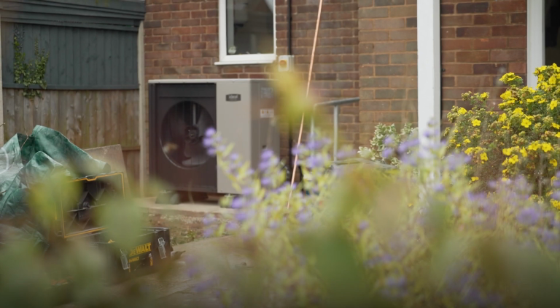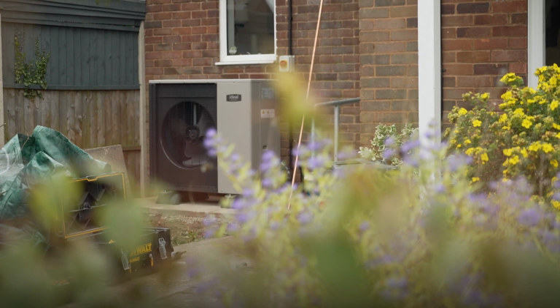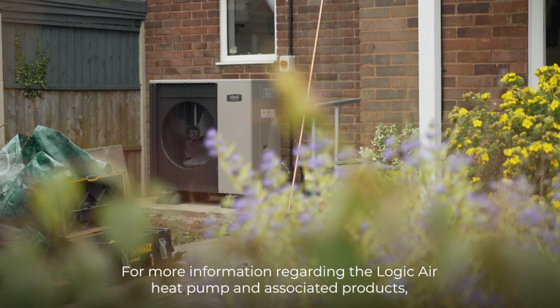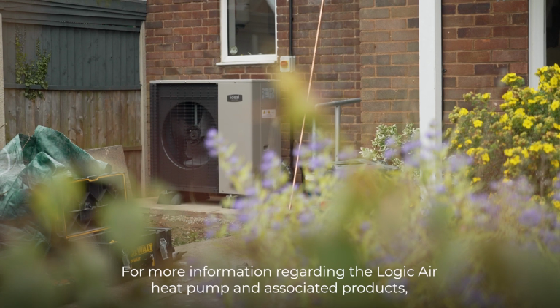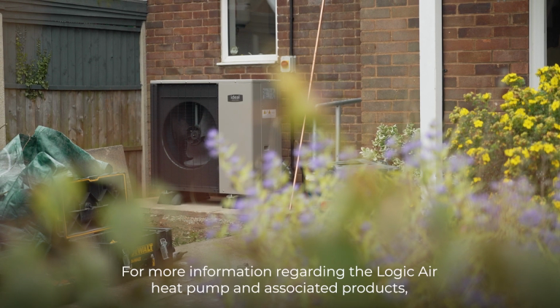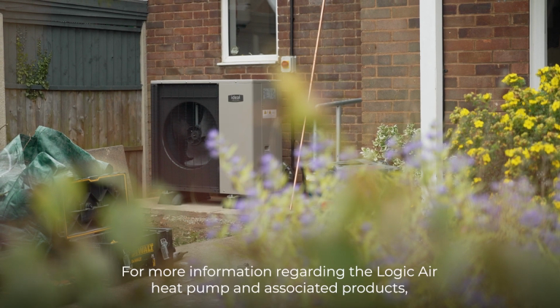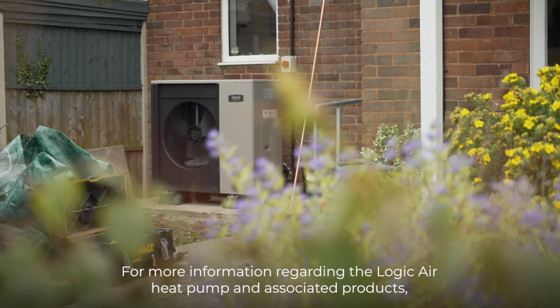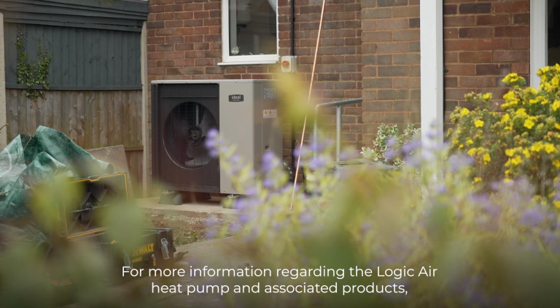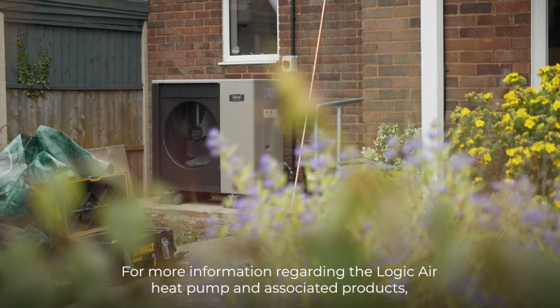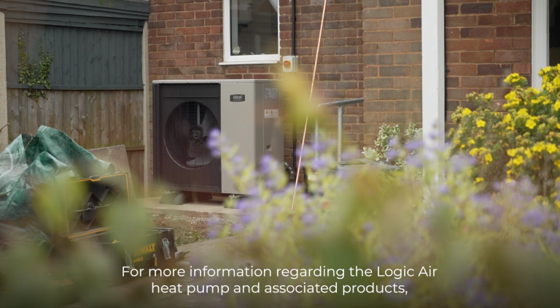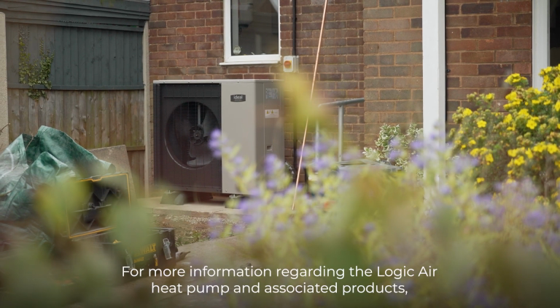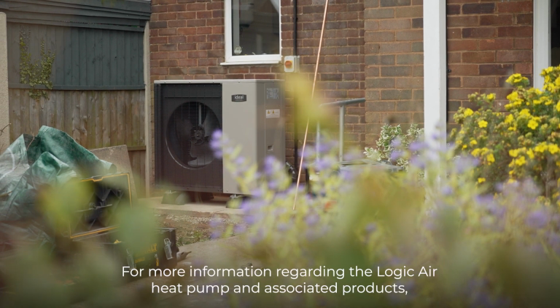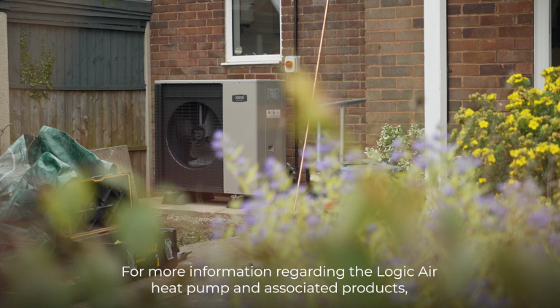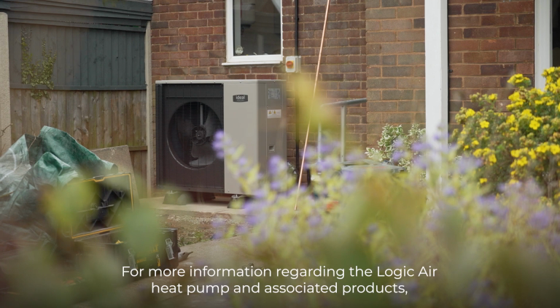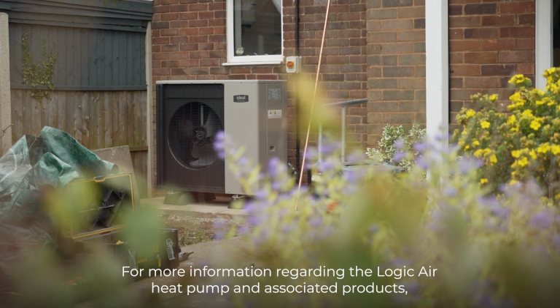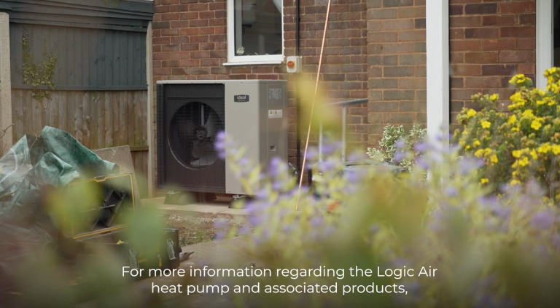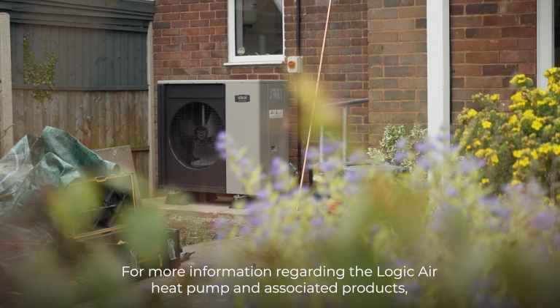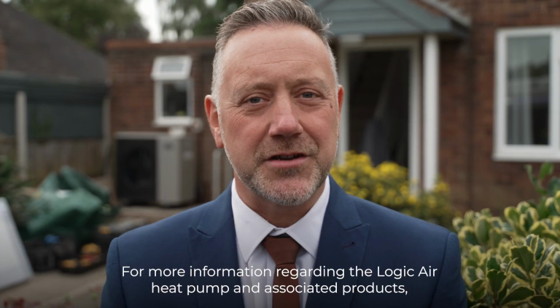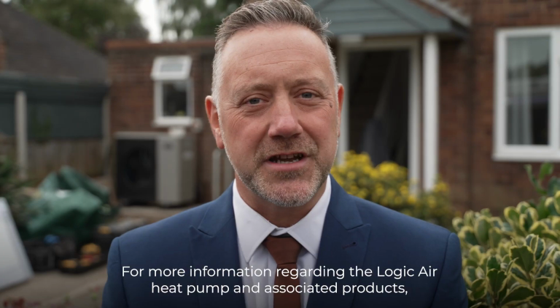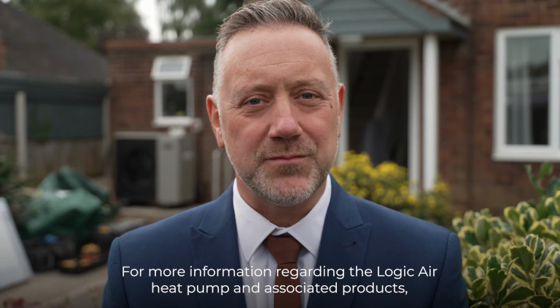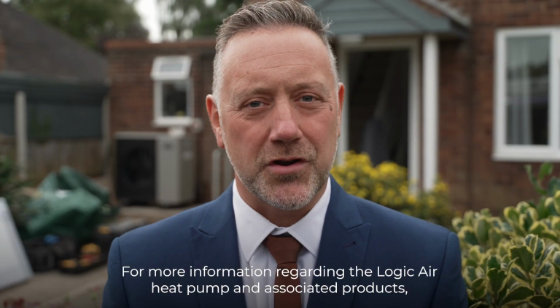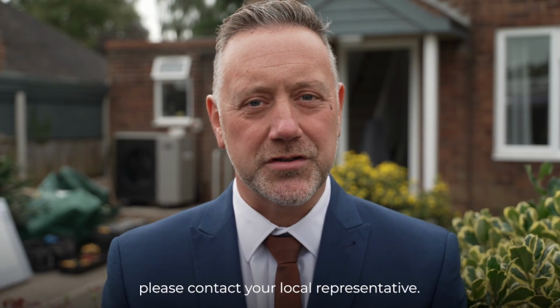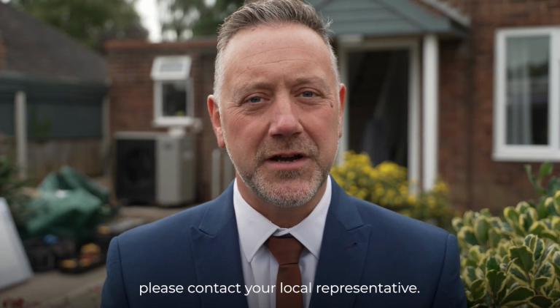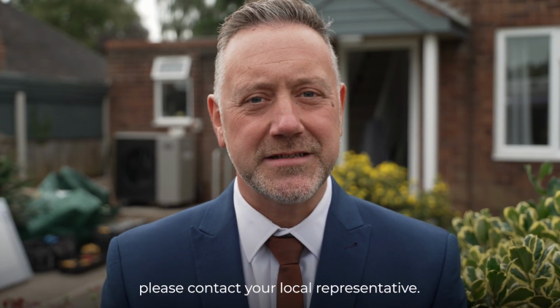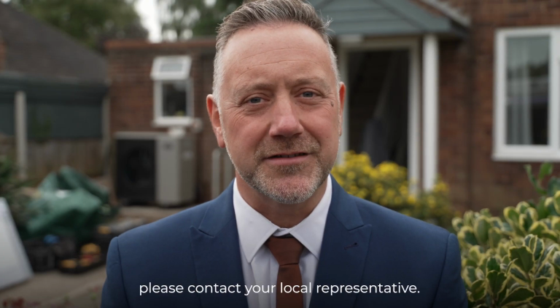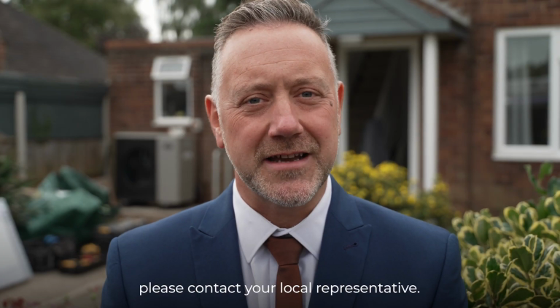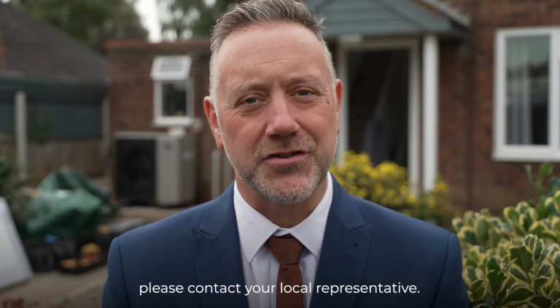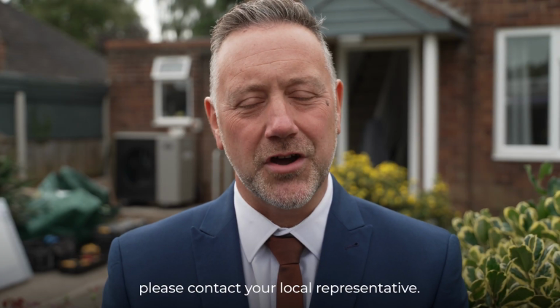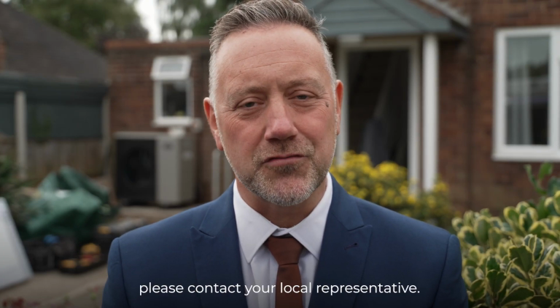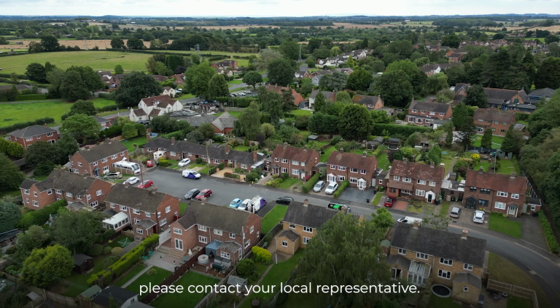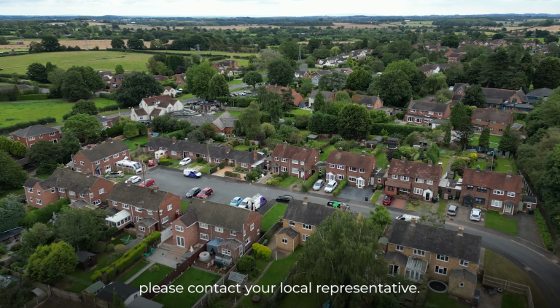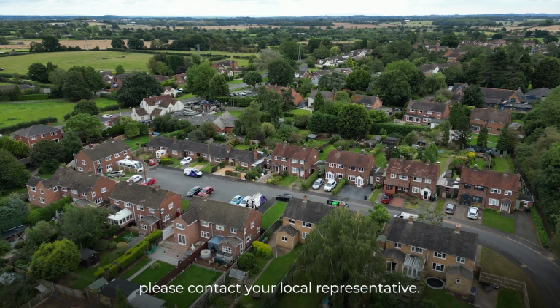For more information regarding the Logic Air heat pump and associated products, please contact your local representative.